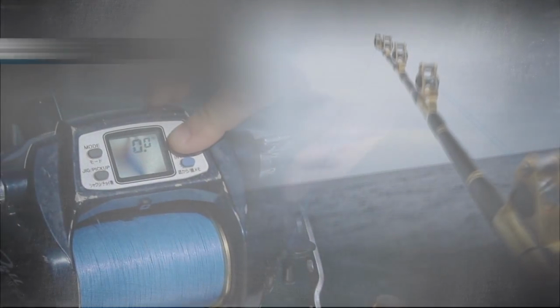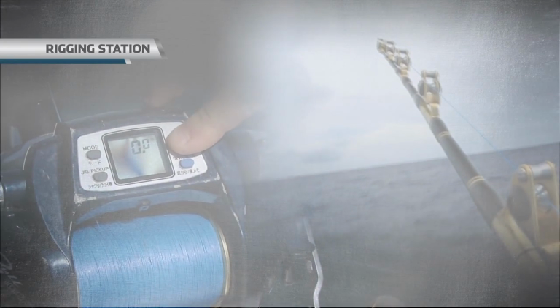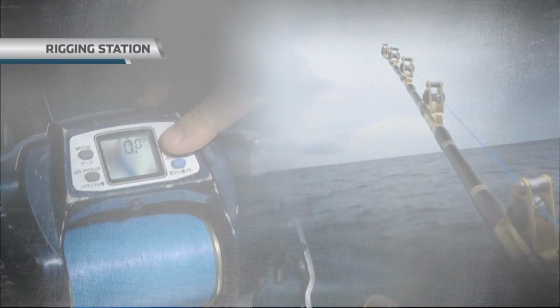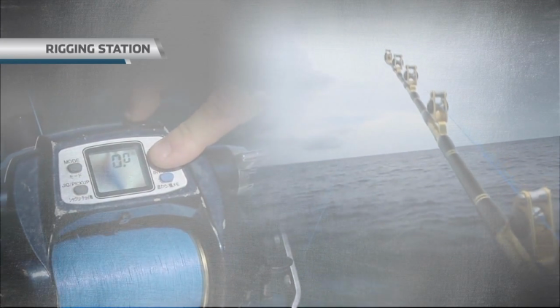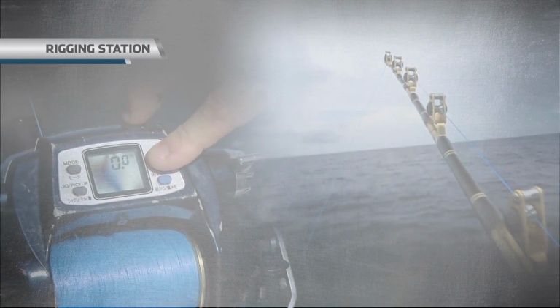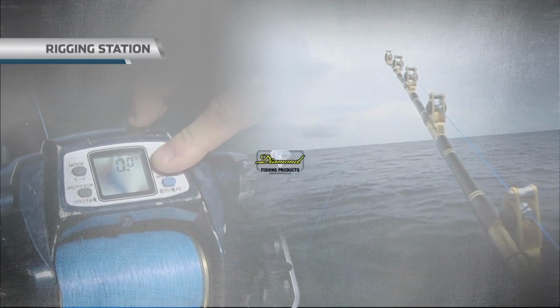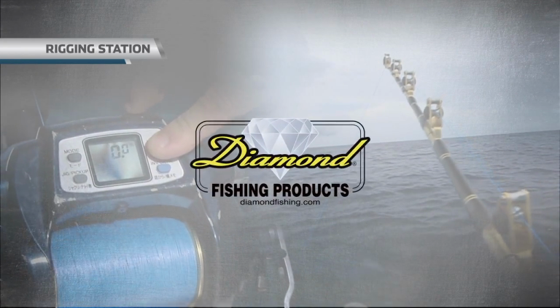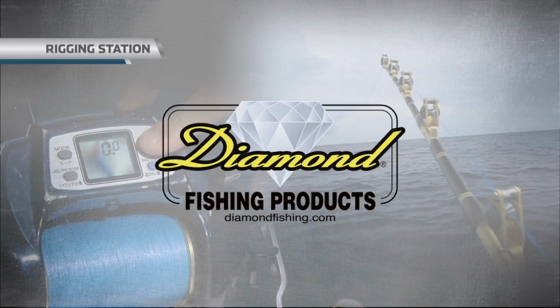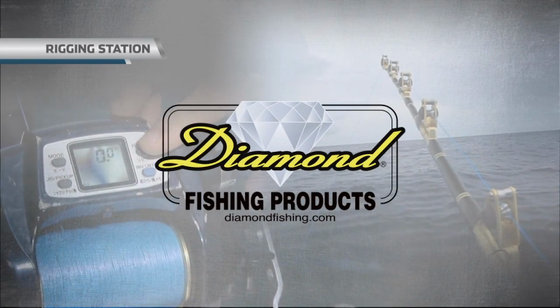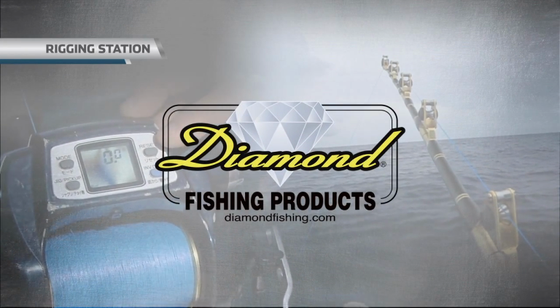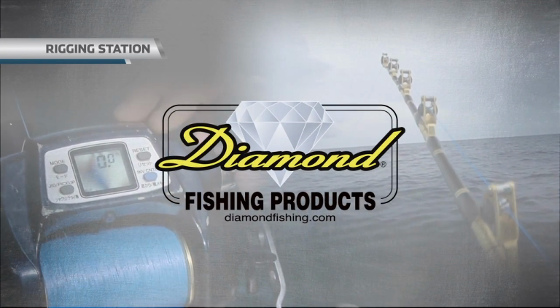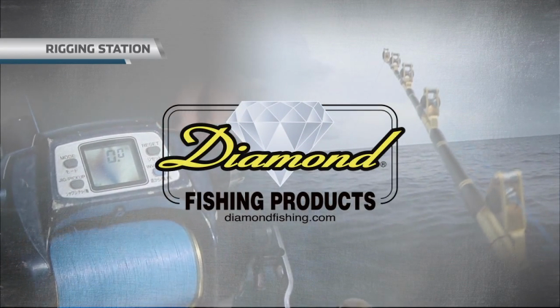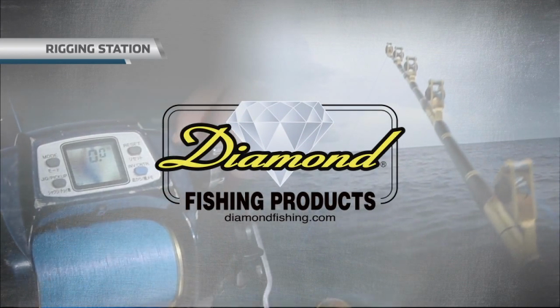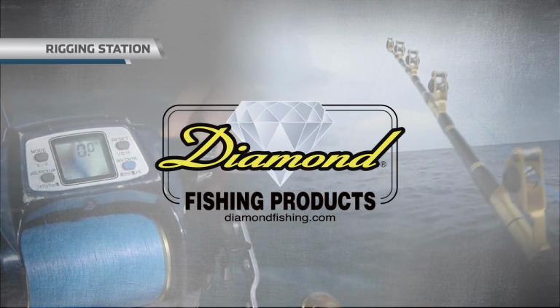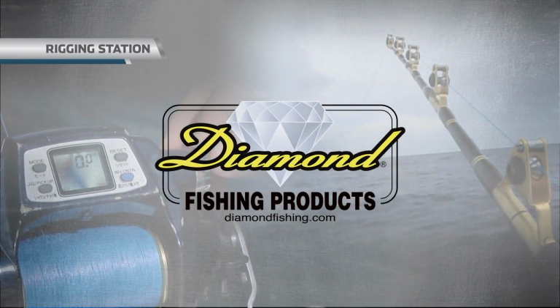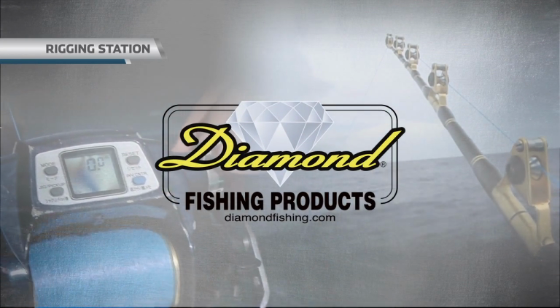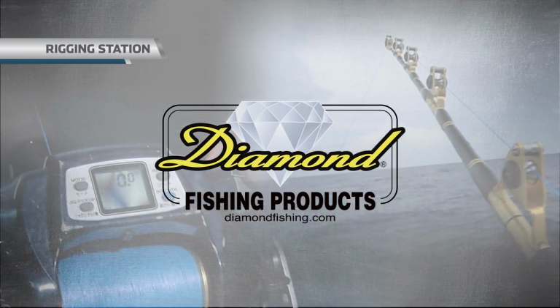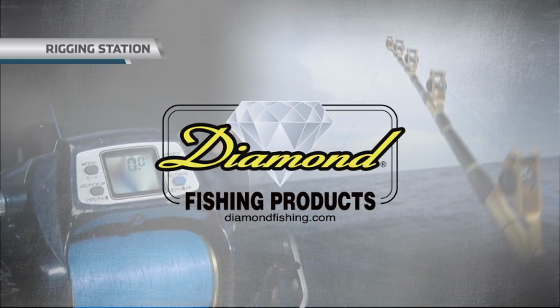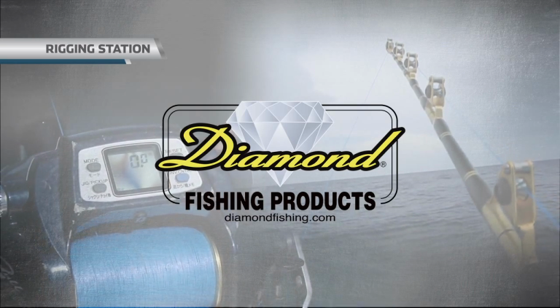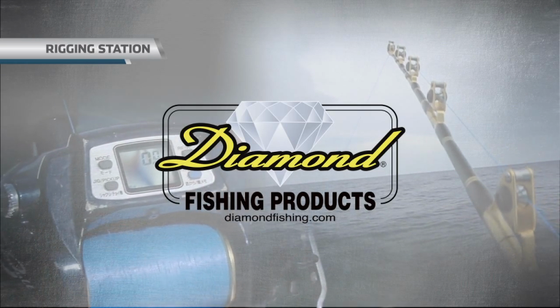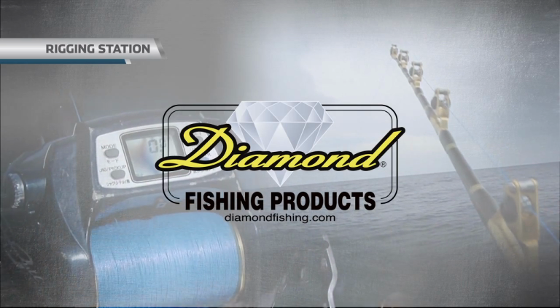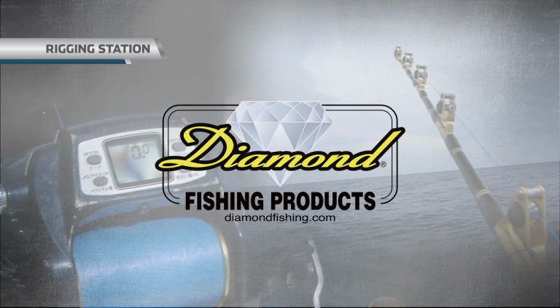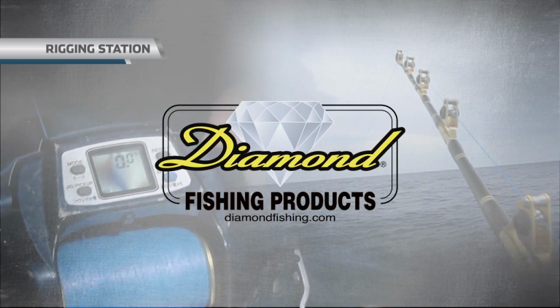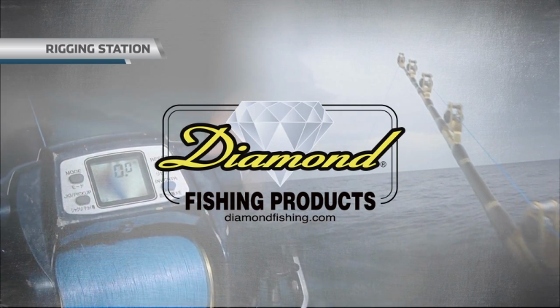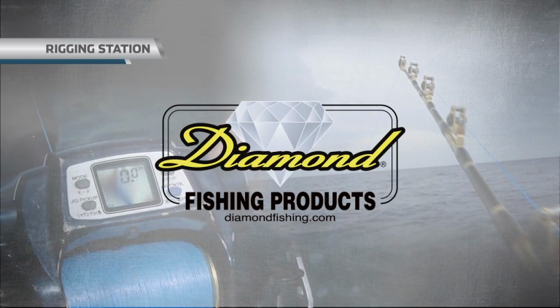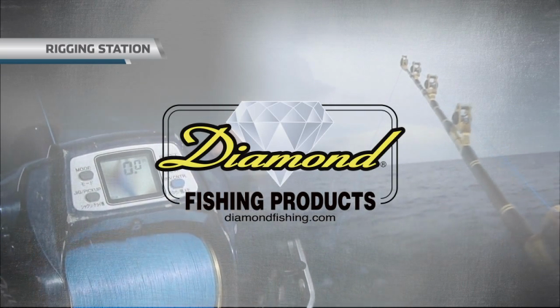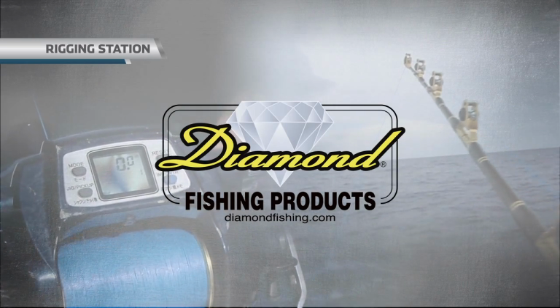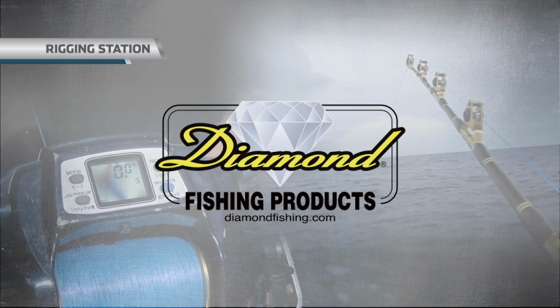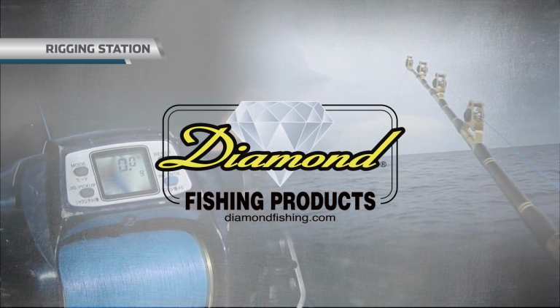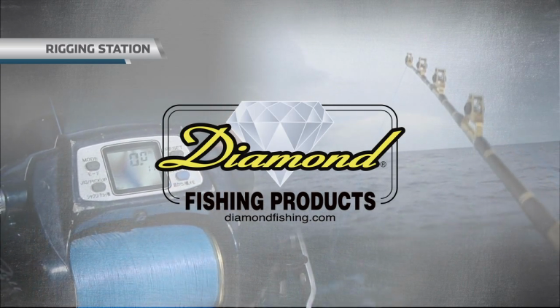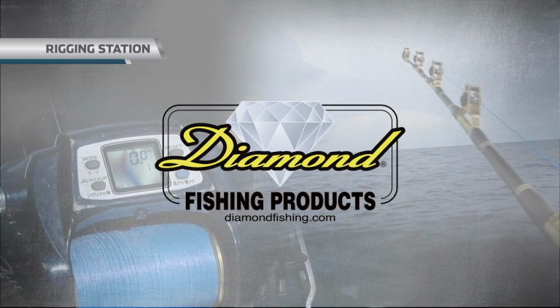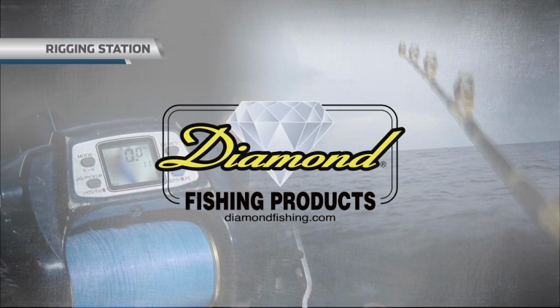Rigging Station, brought to you by Diamond Fishing Products — the most reliable monofilament and braided fishing line in the world.